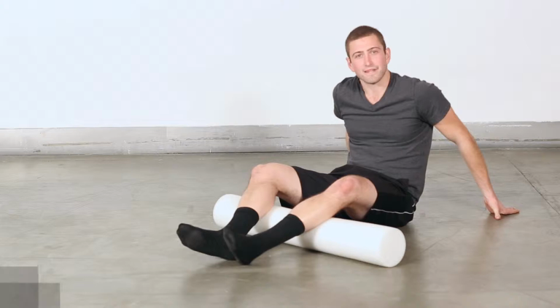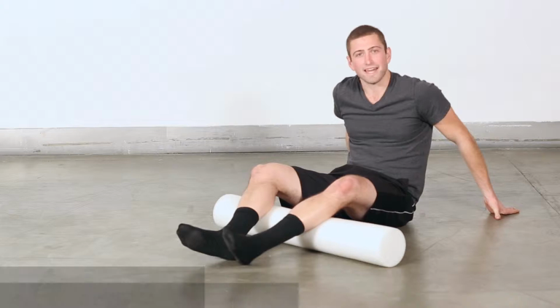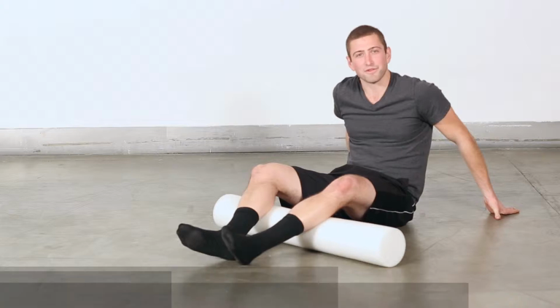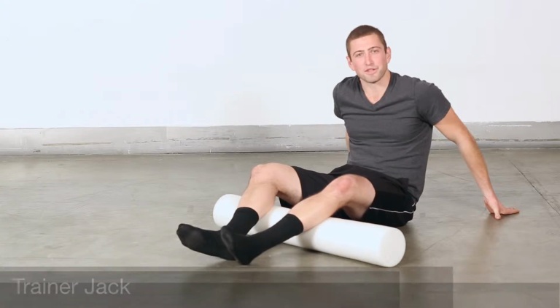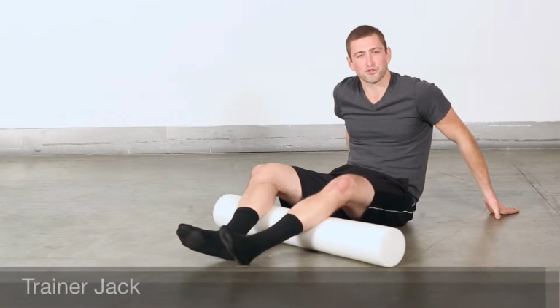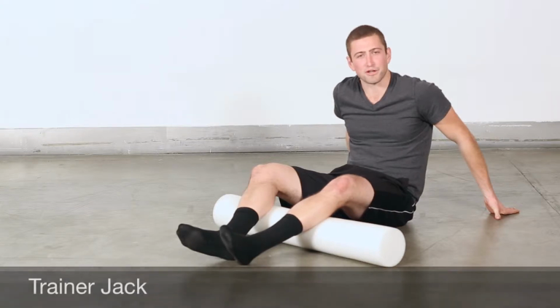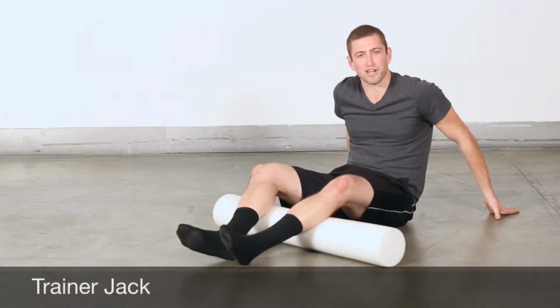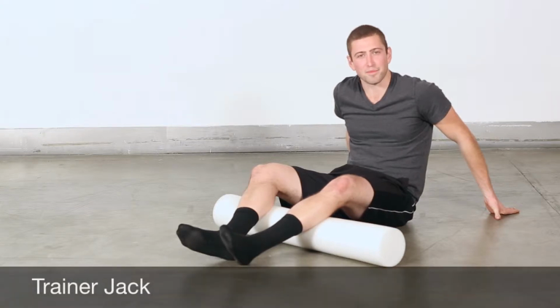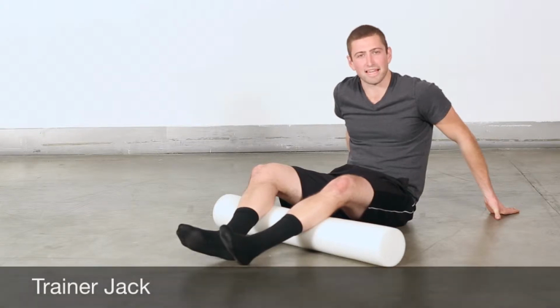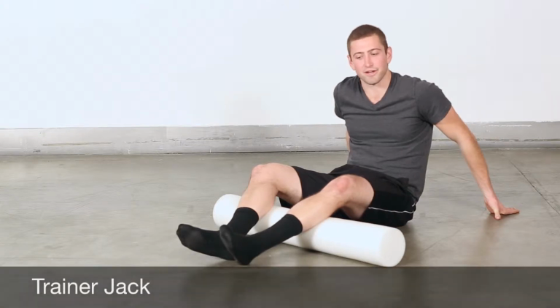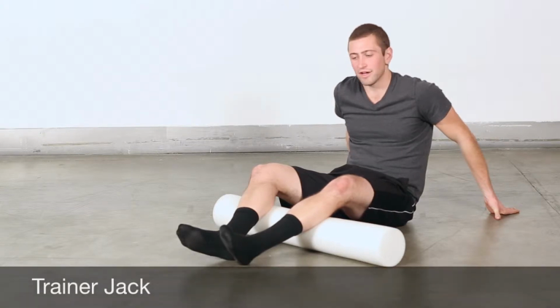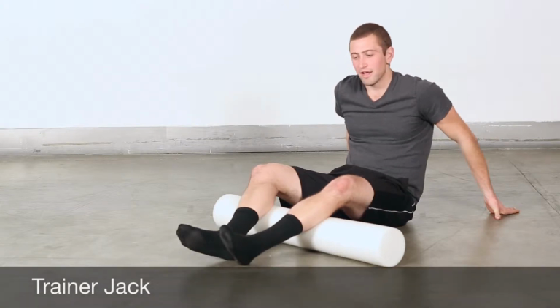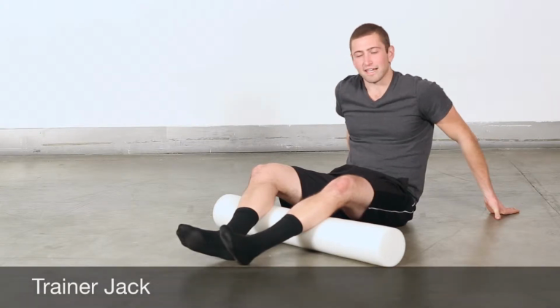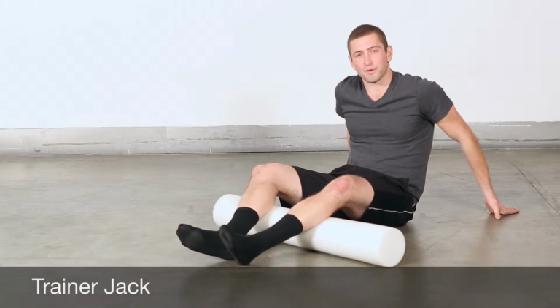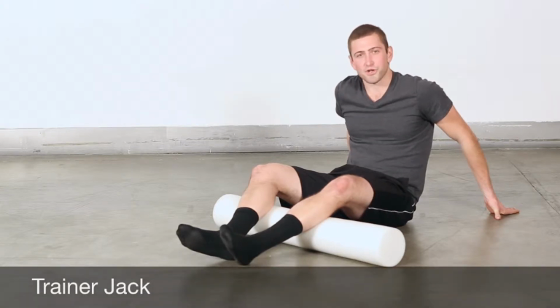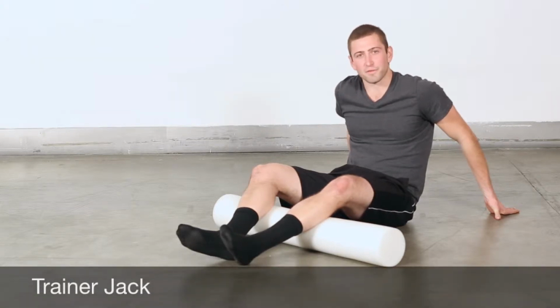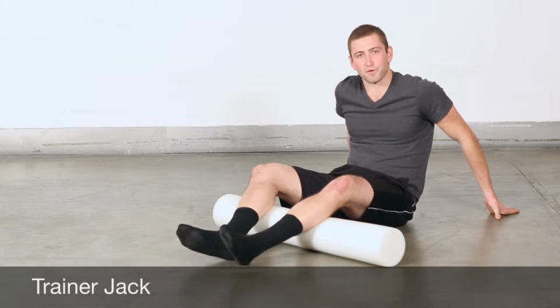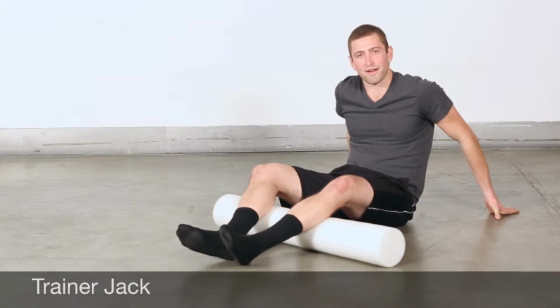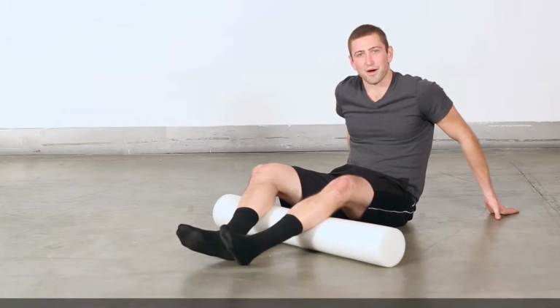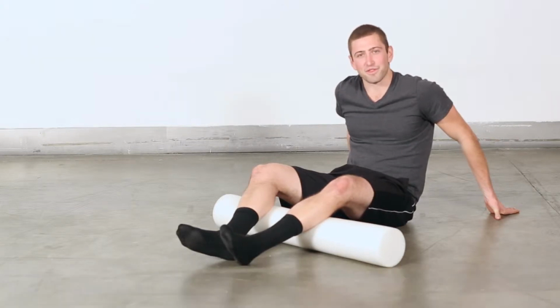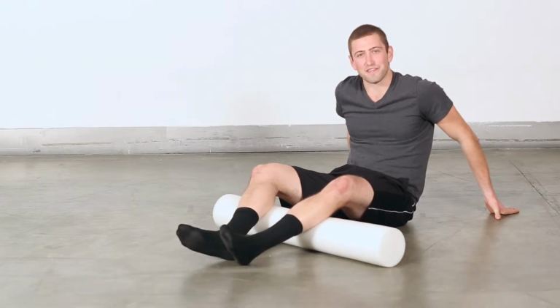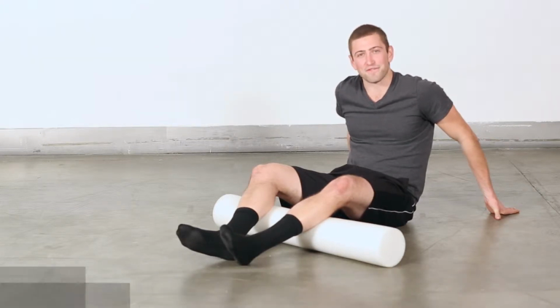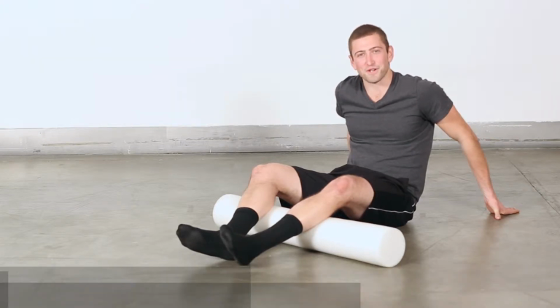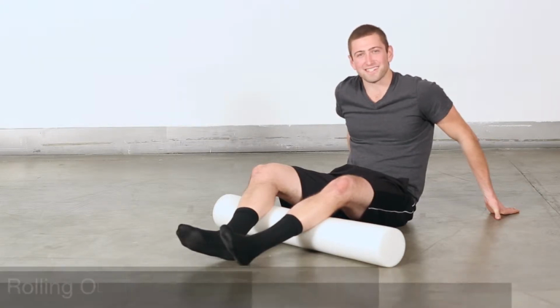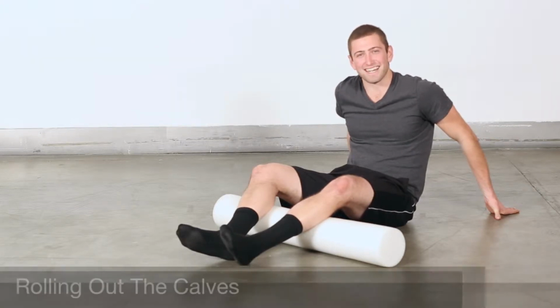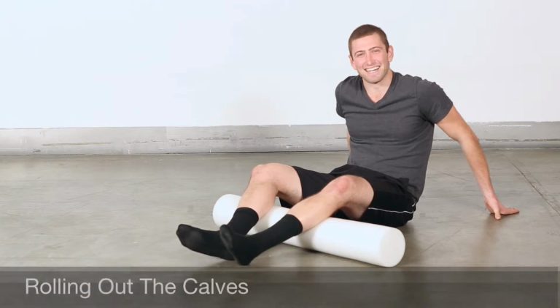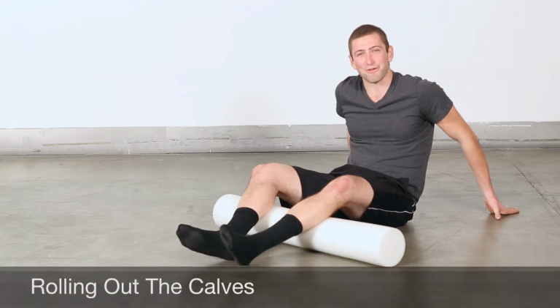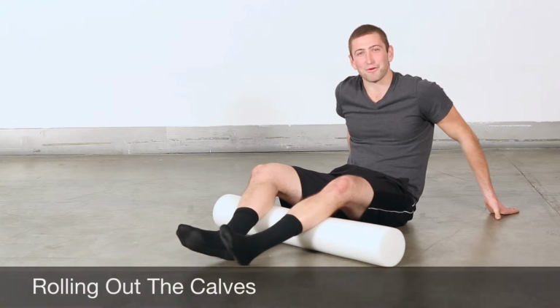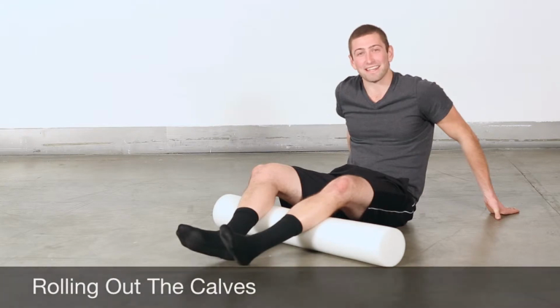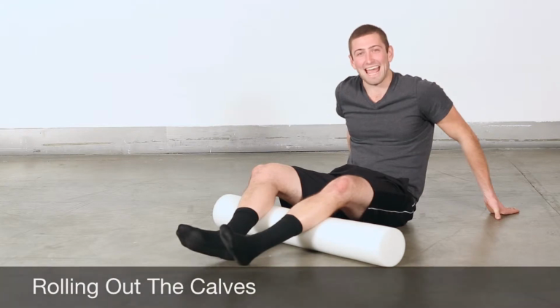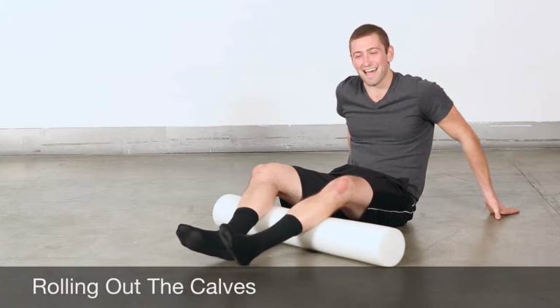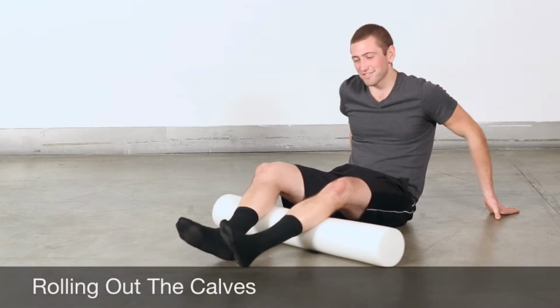Hey everyone, this is Trainer Jack back here. We're starting from the ground up with the feet first, and now we're going to the calves.